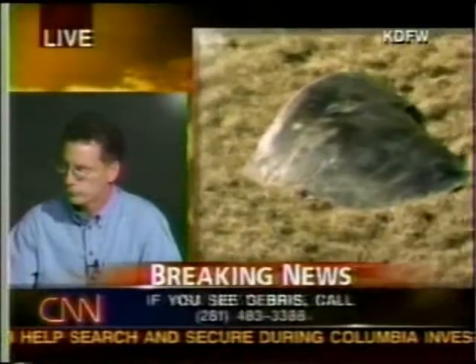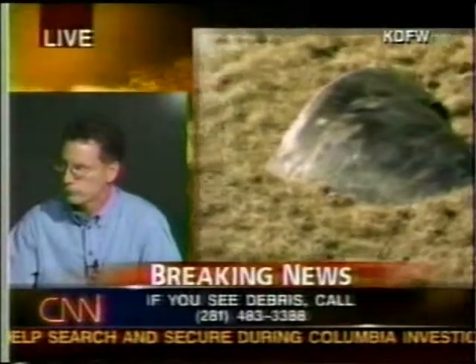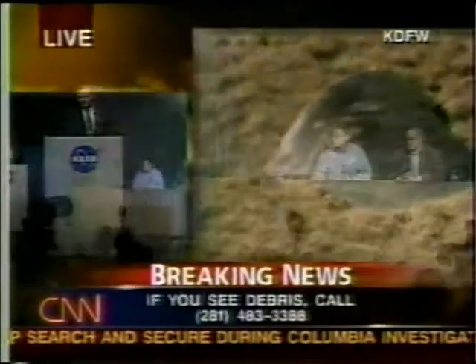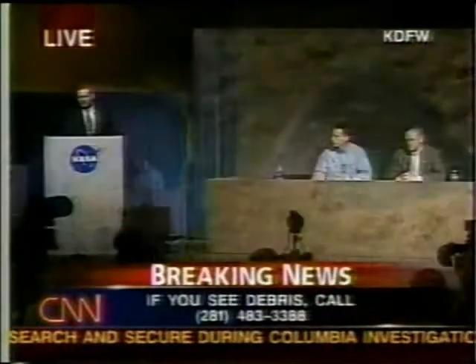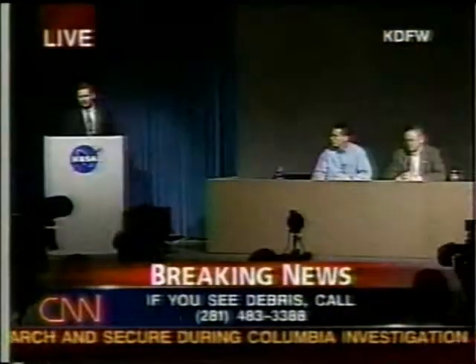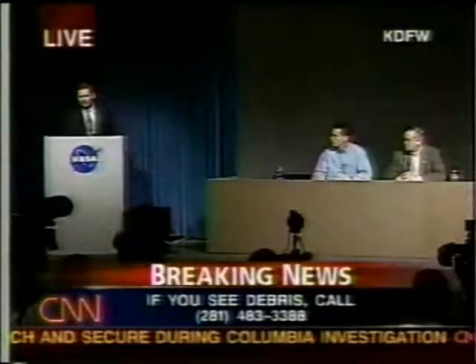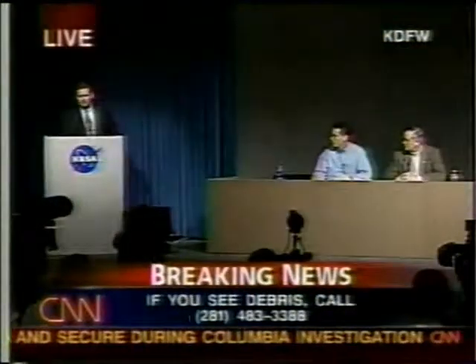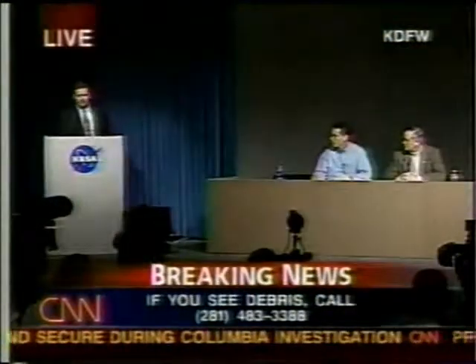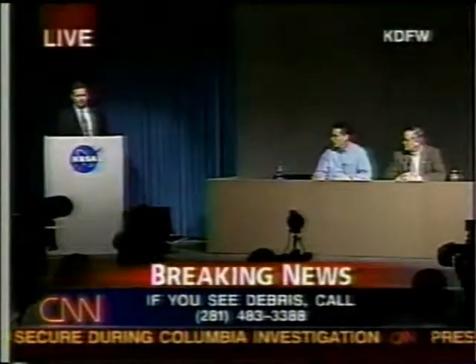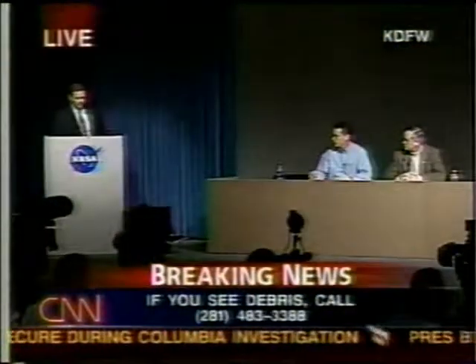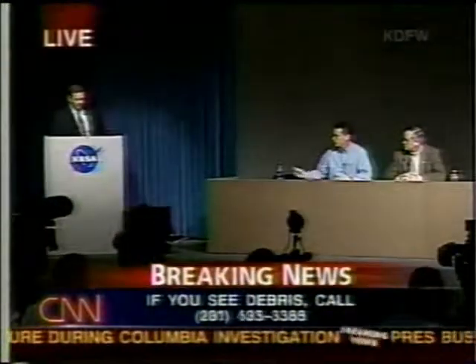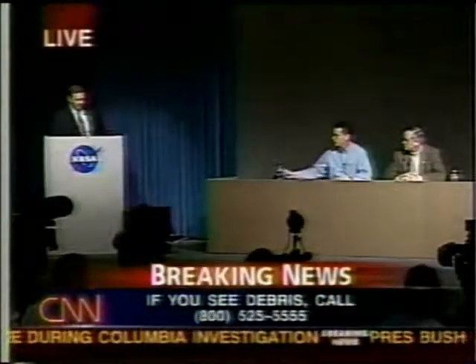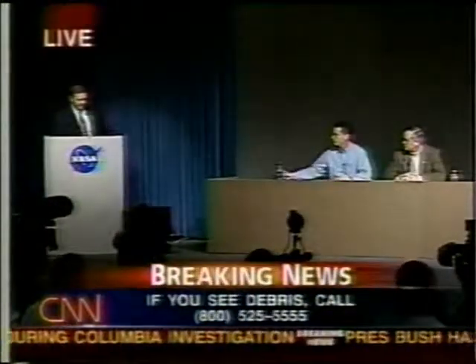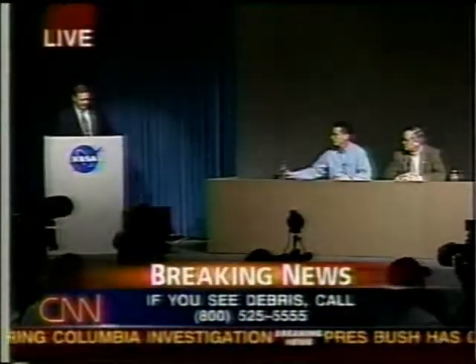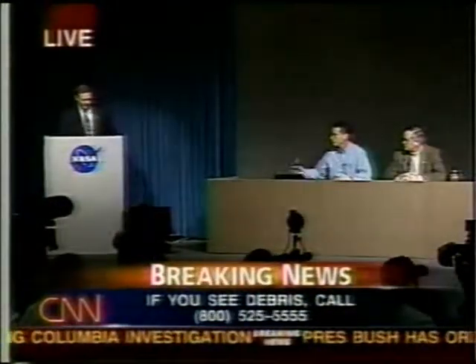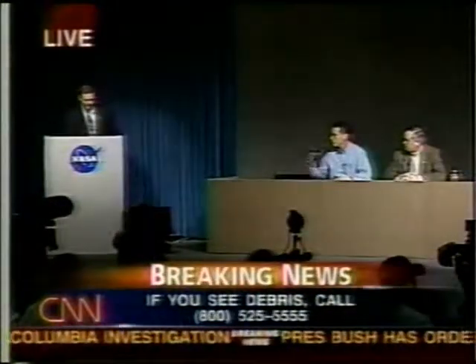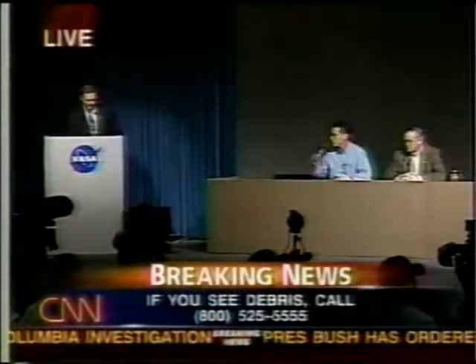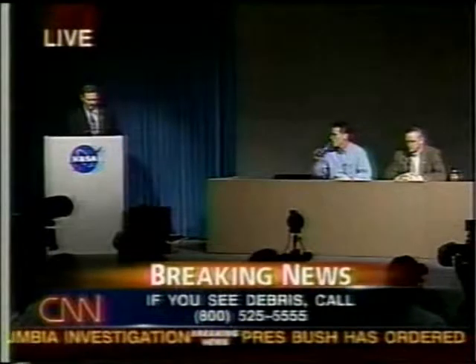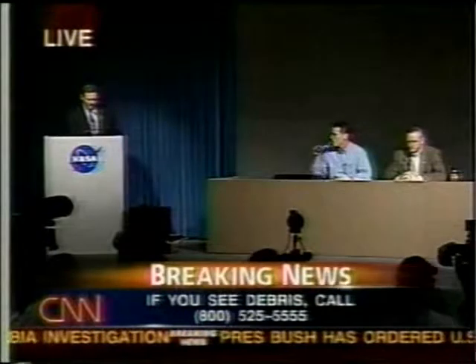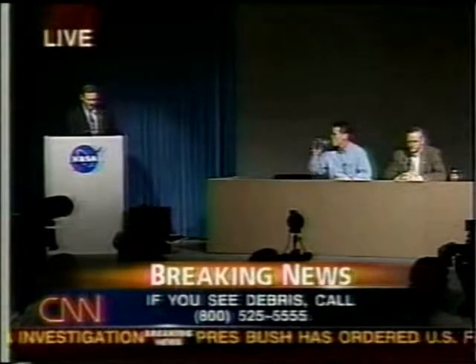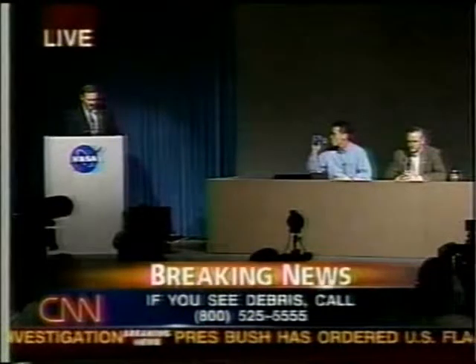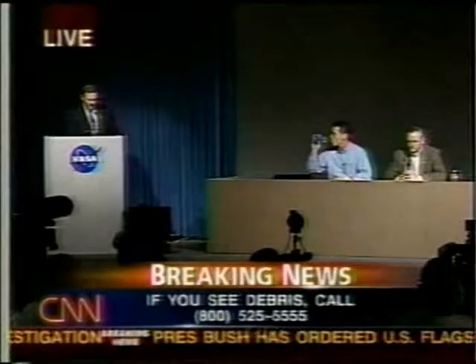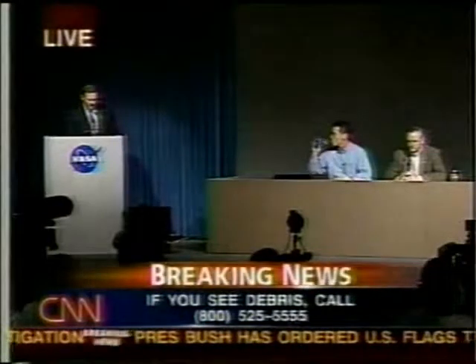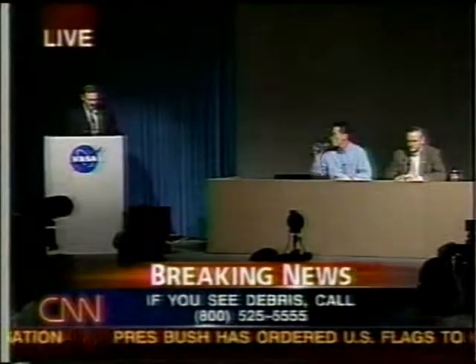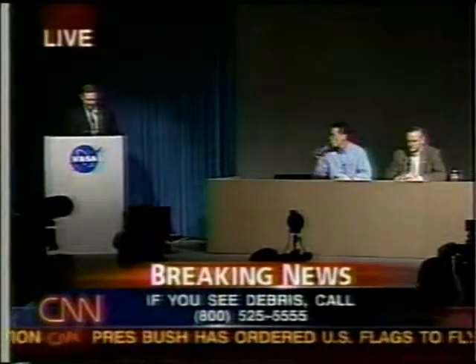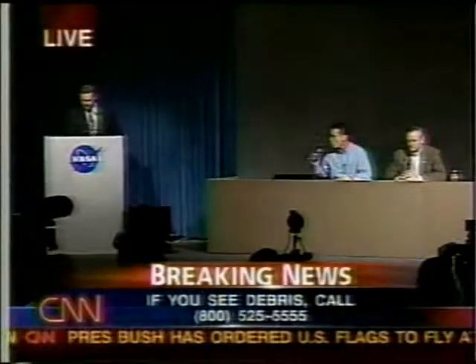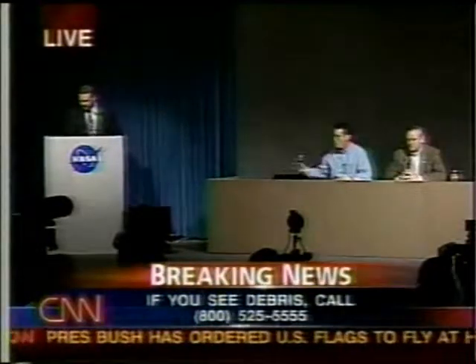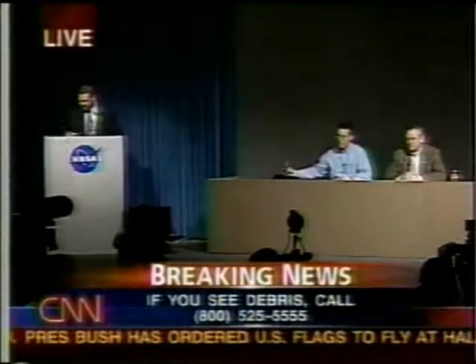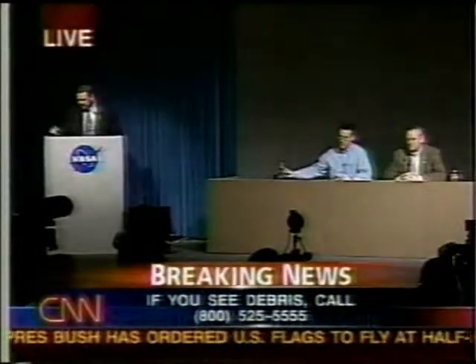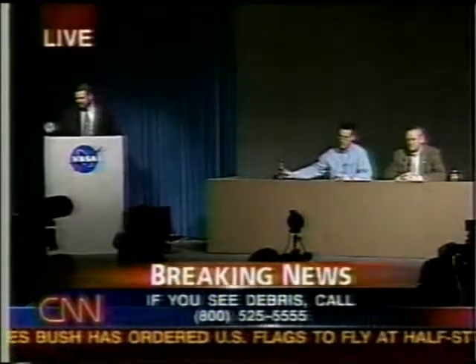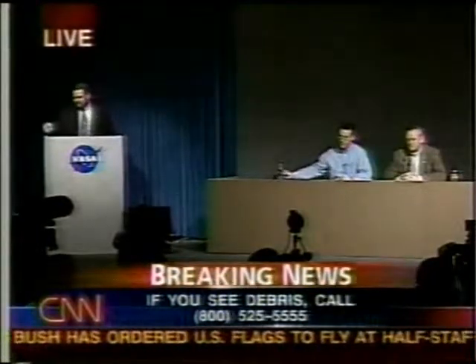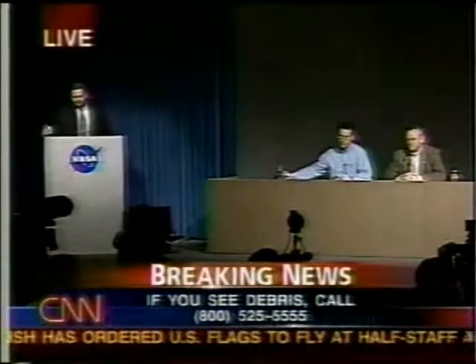Let's go to the Kennedy Space Center in Florida for questions, please. Yes, this is Marcia Dunn of the Associated Press.